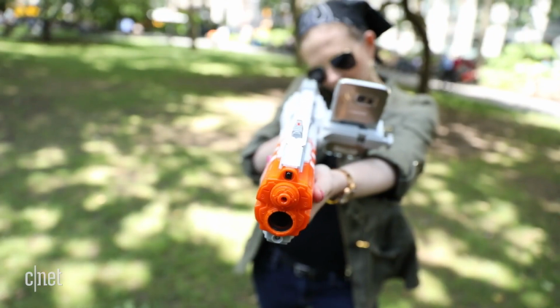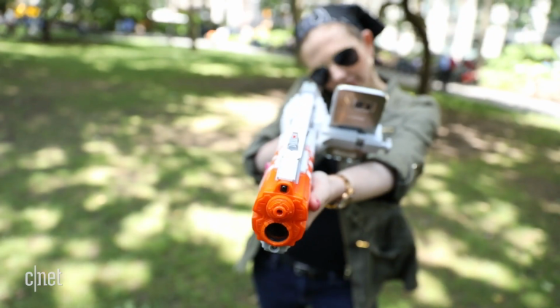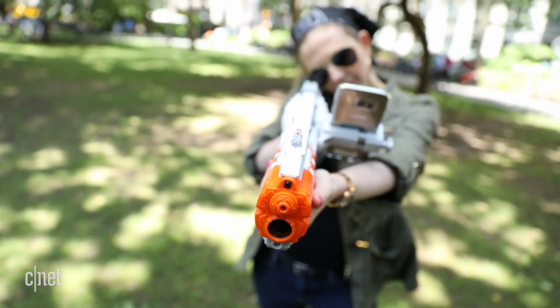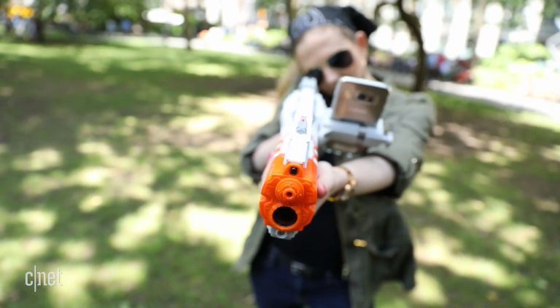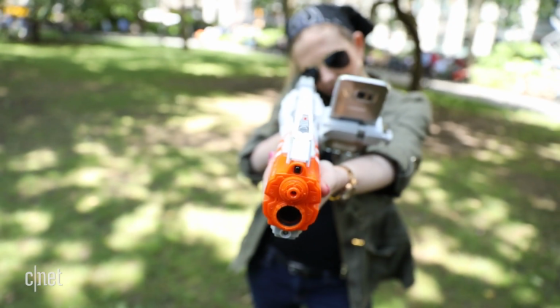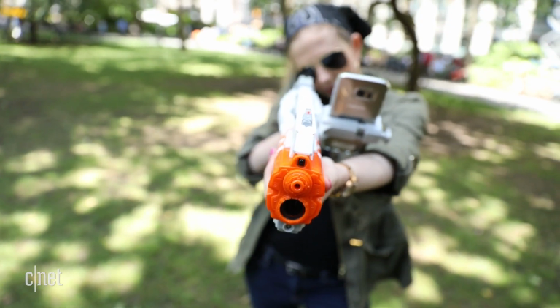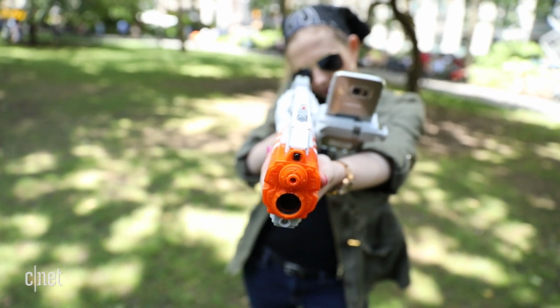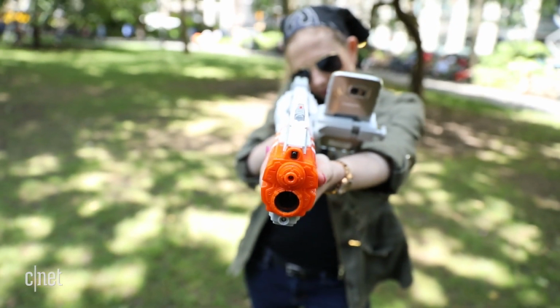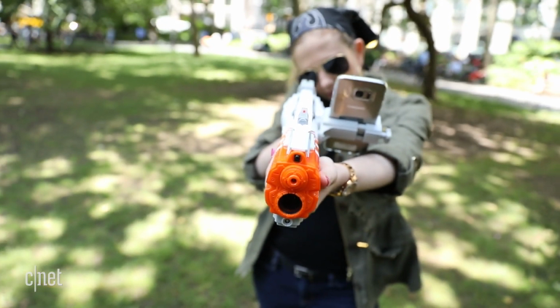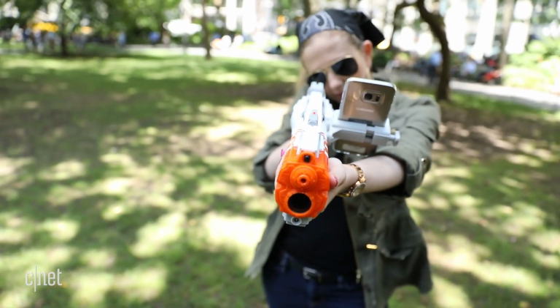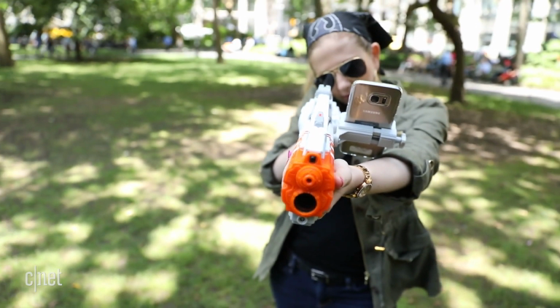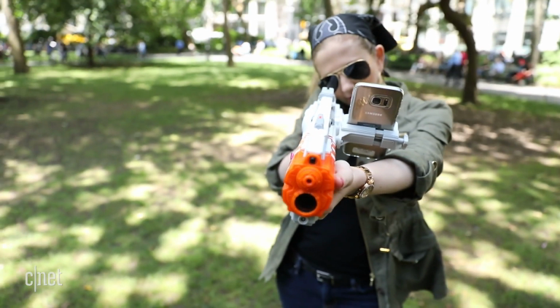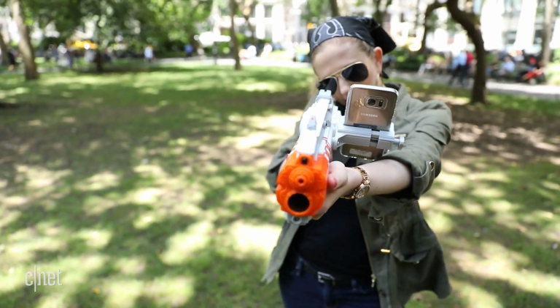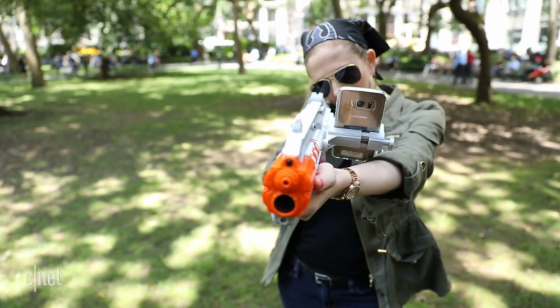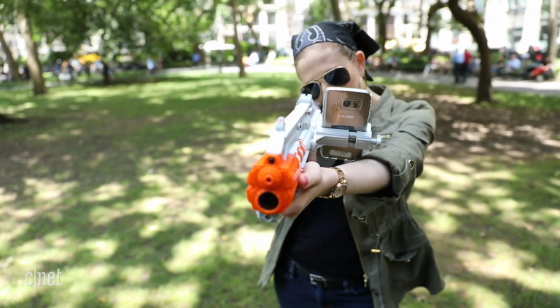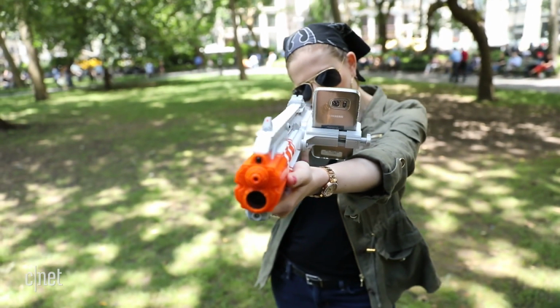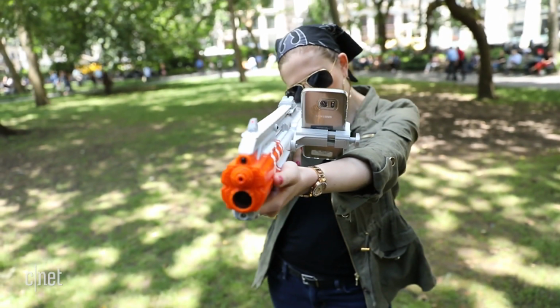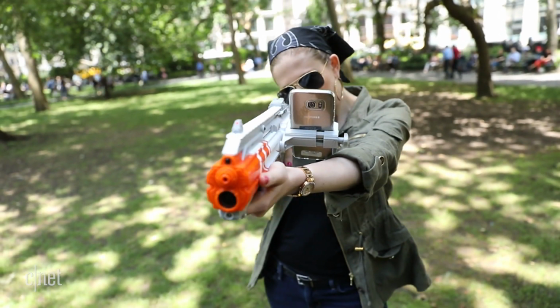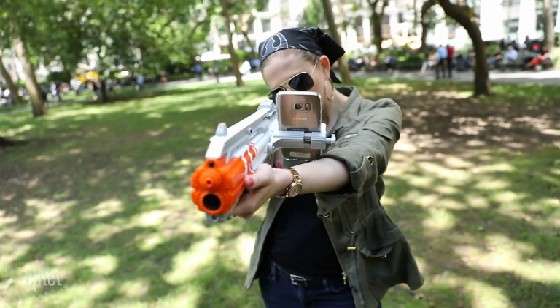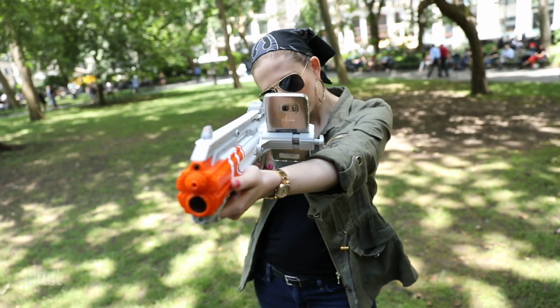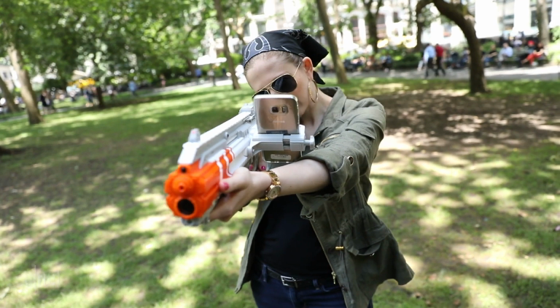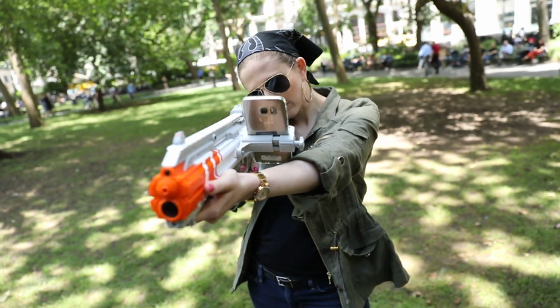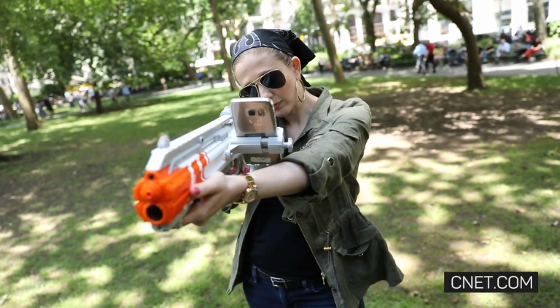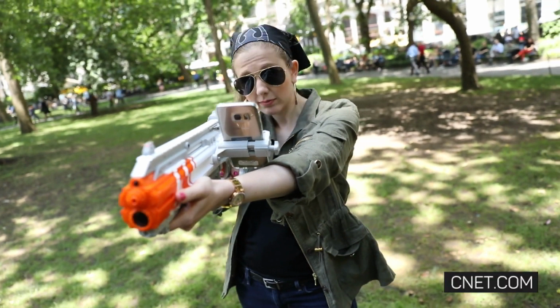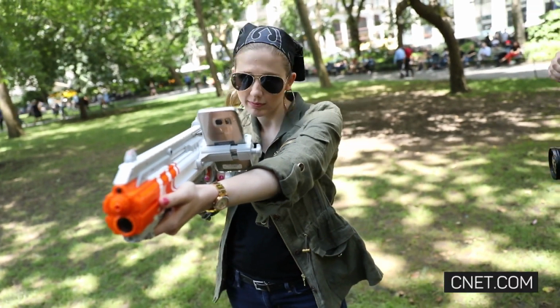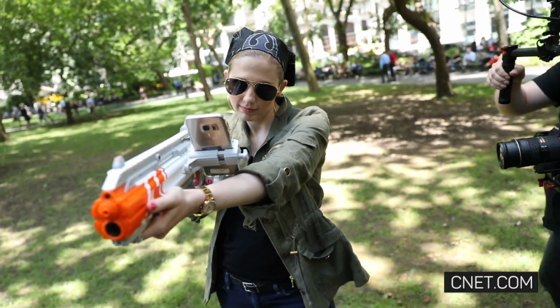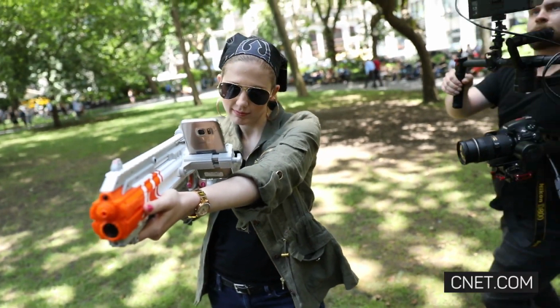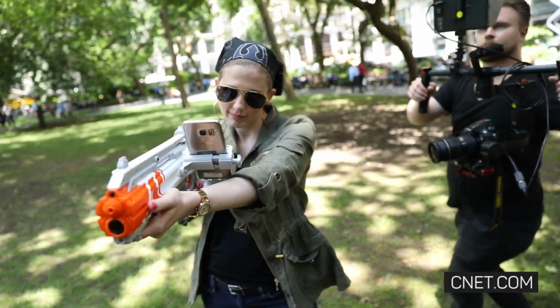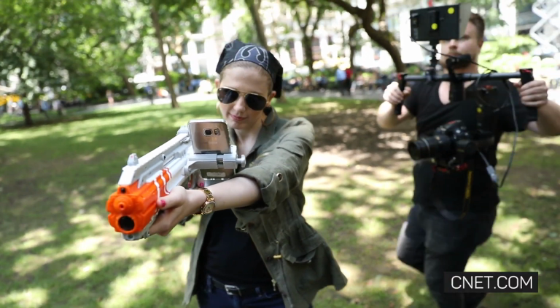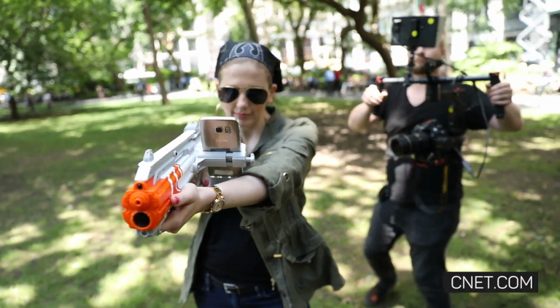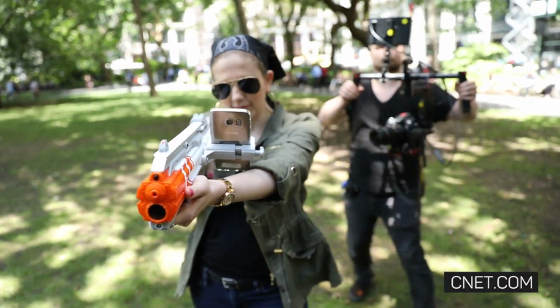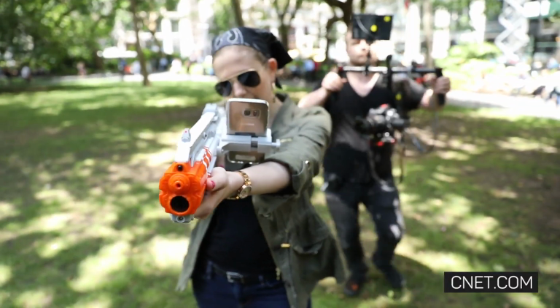Speaking of which, you might want that rifle. The extra accuracy and ammo make a big difference.